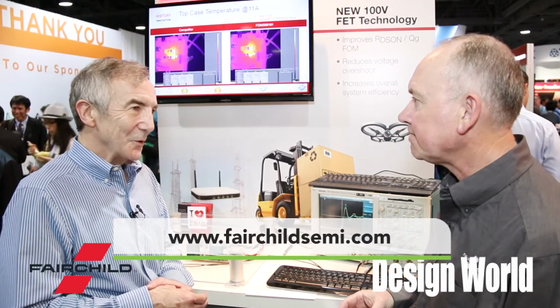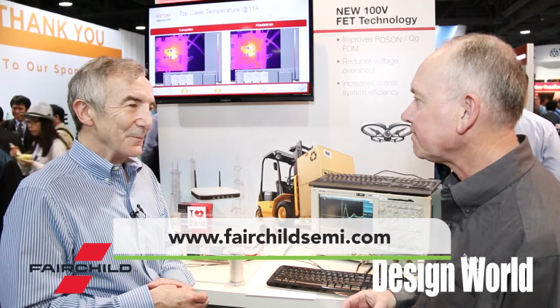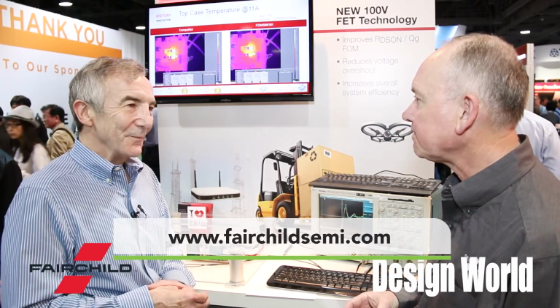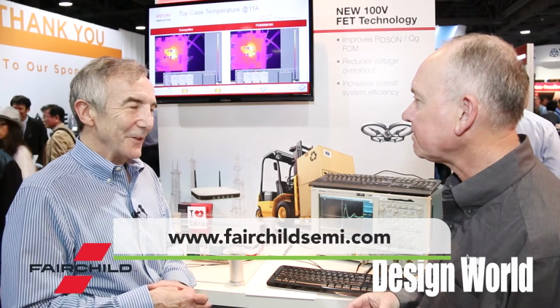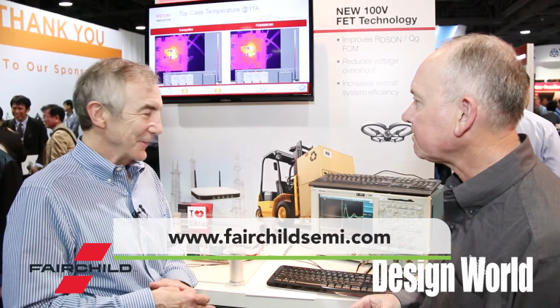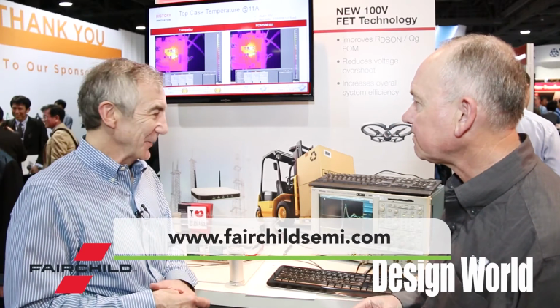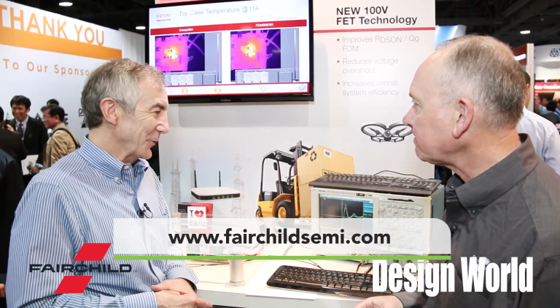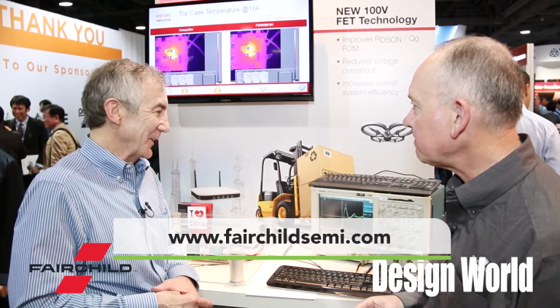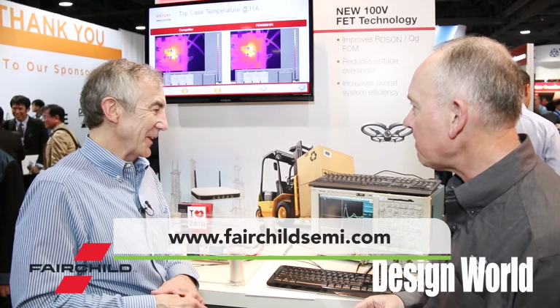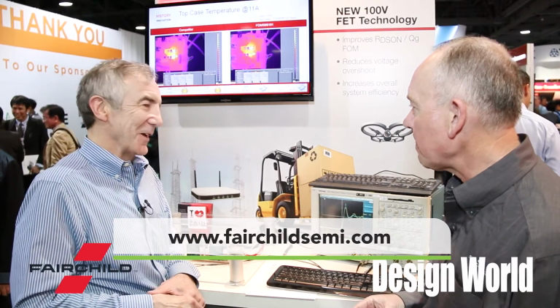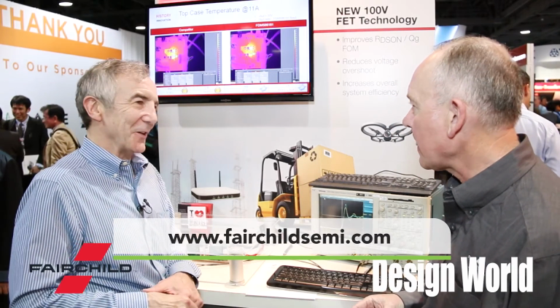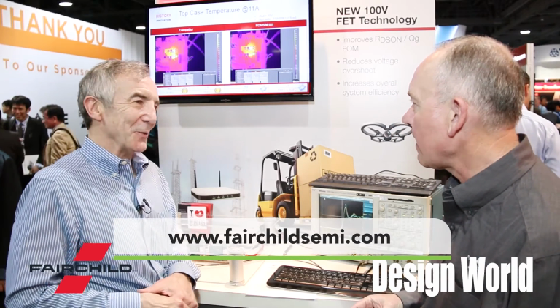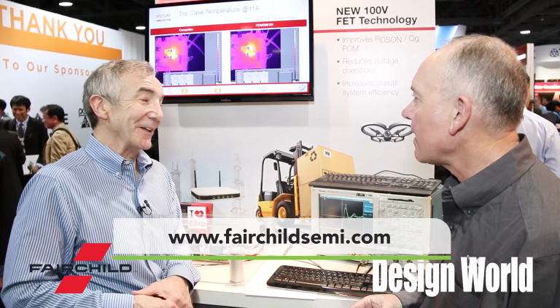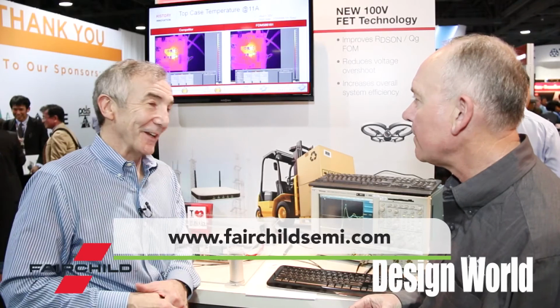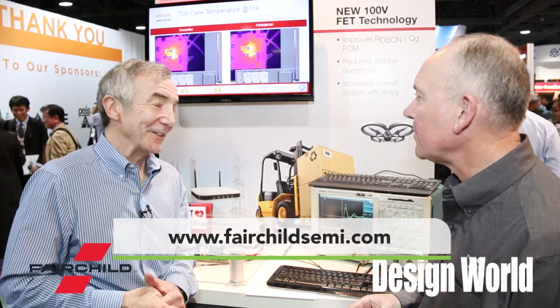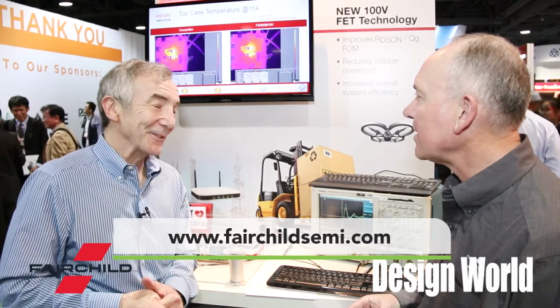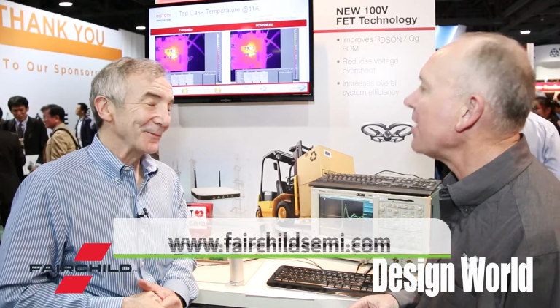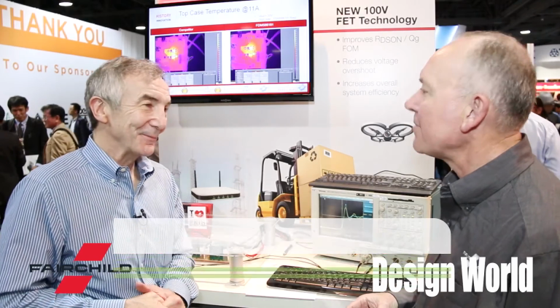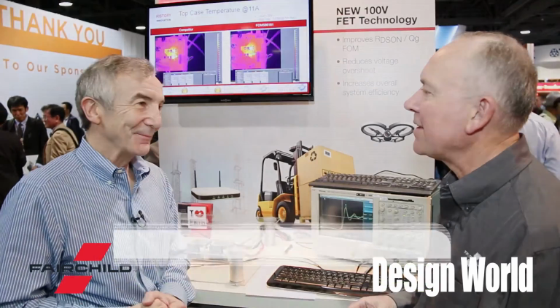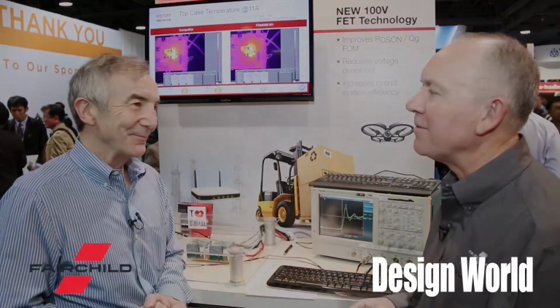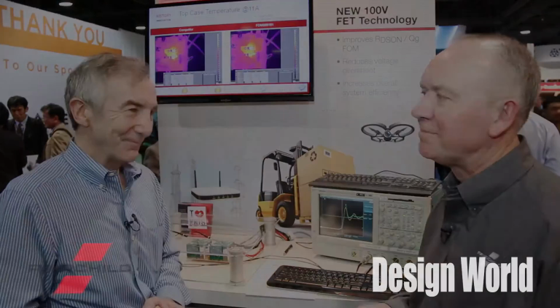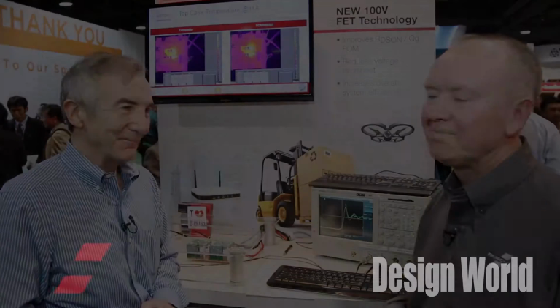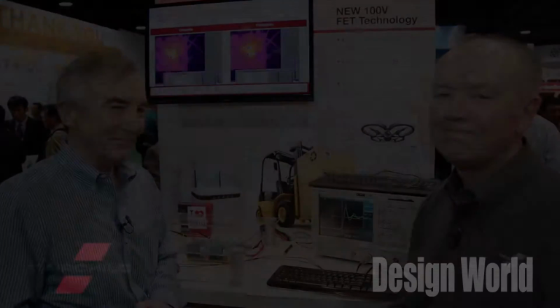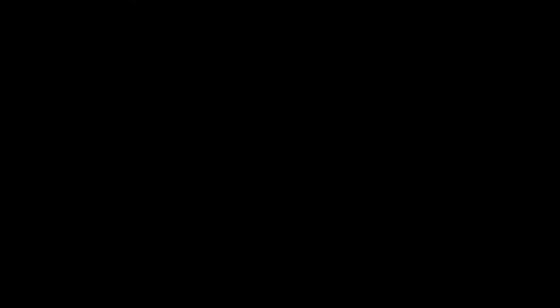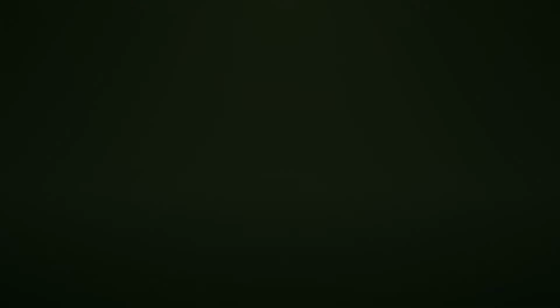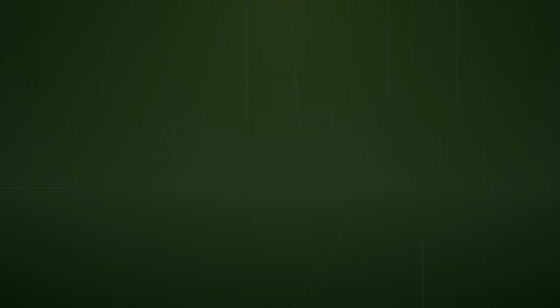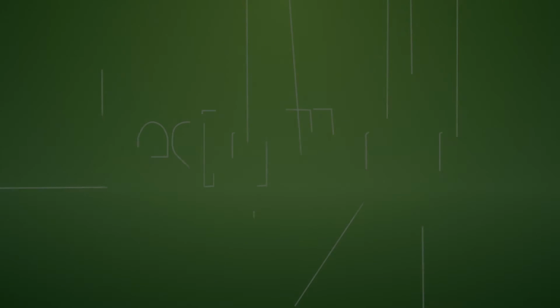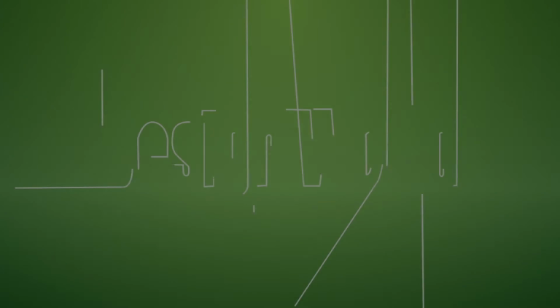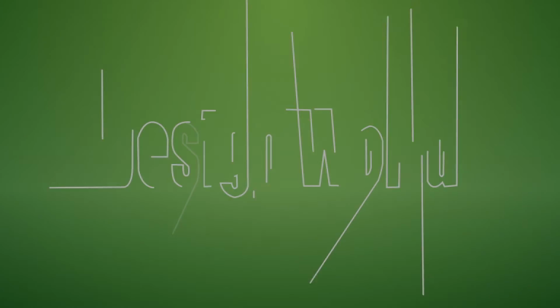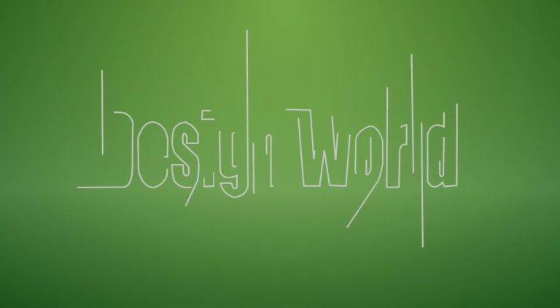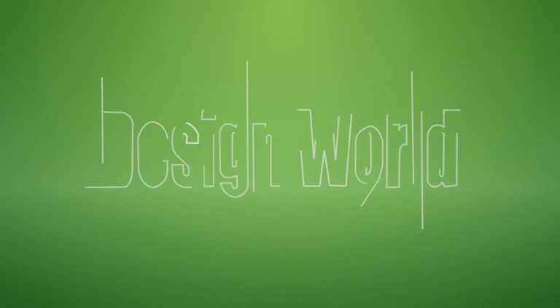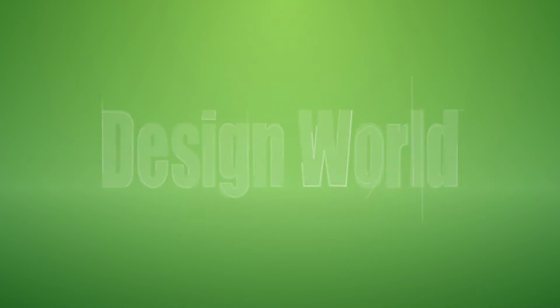That's interesting technology, Mike. Thank you.